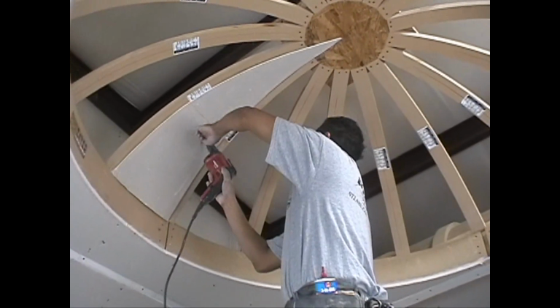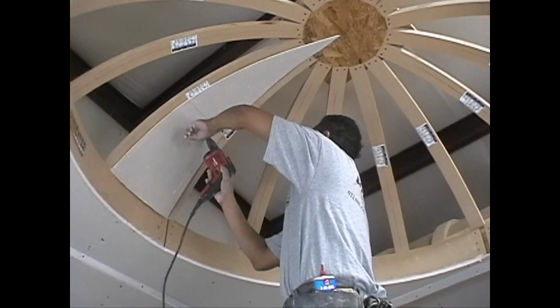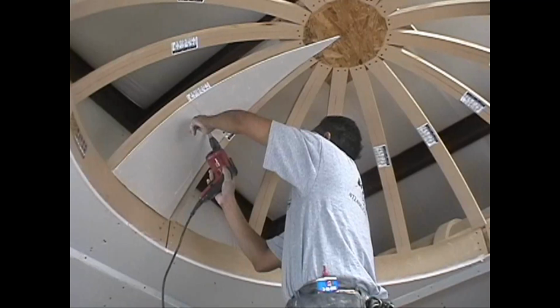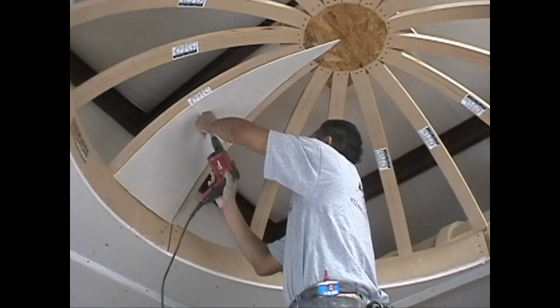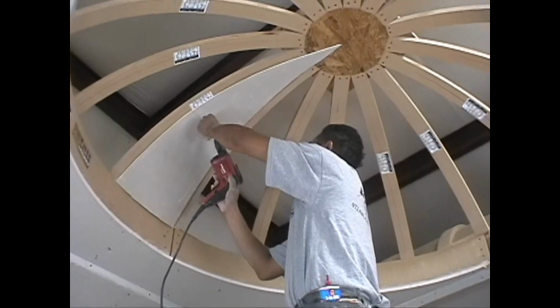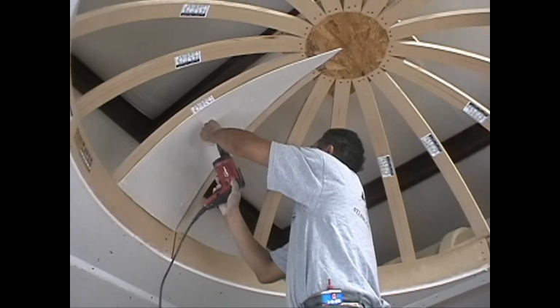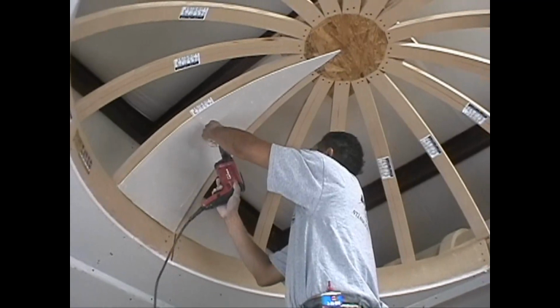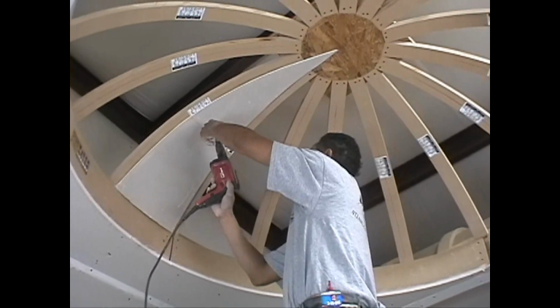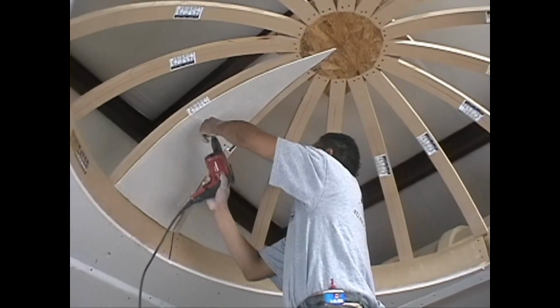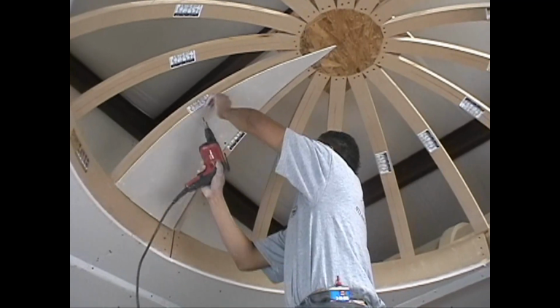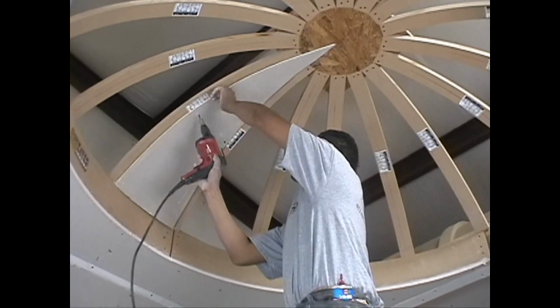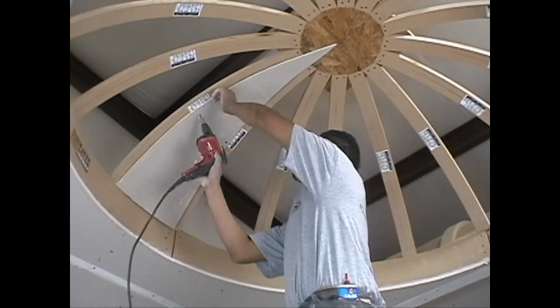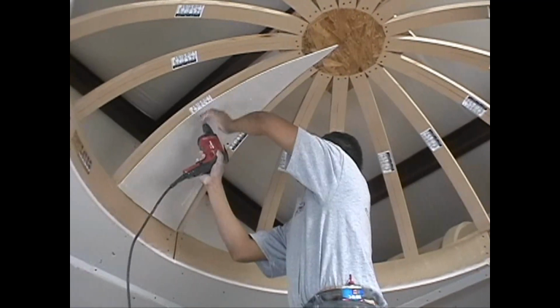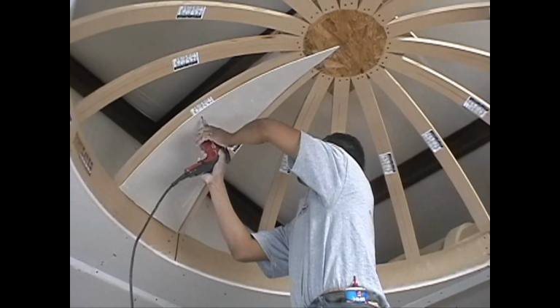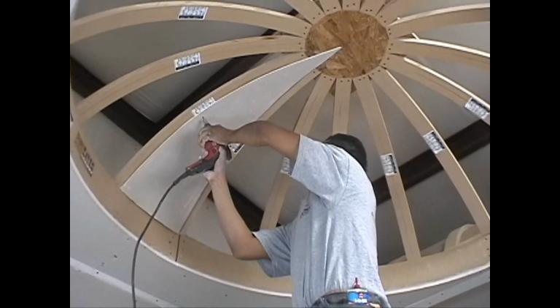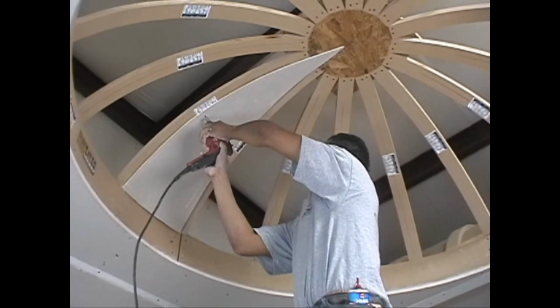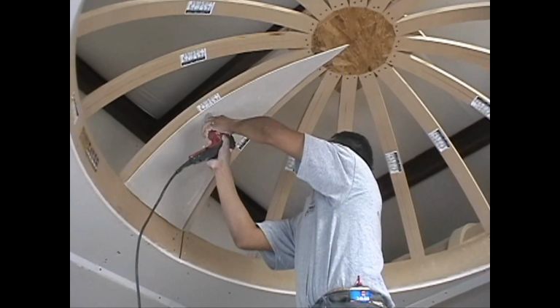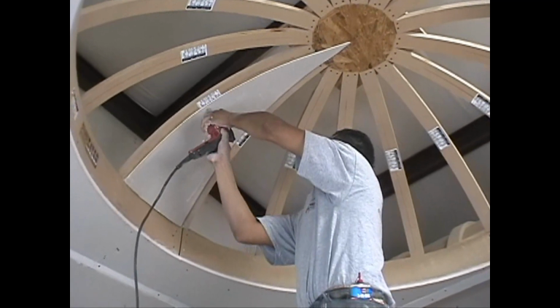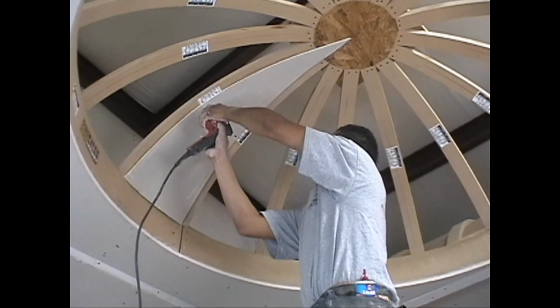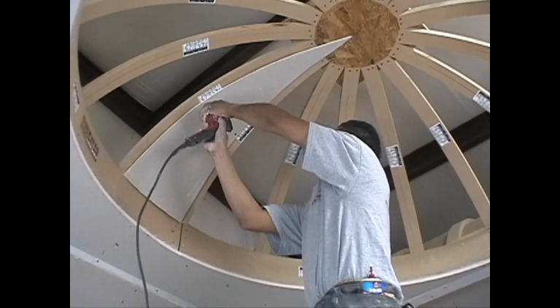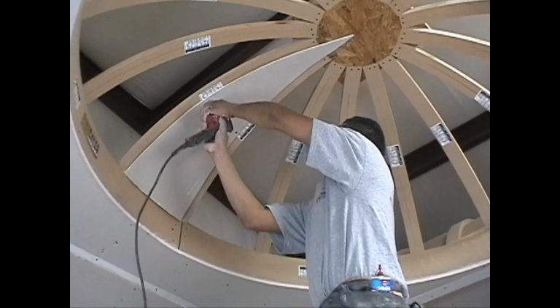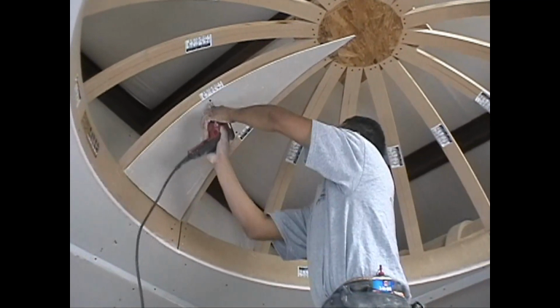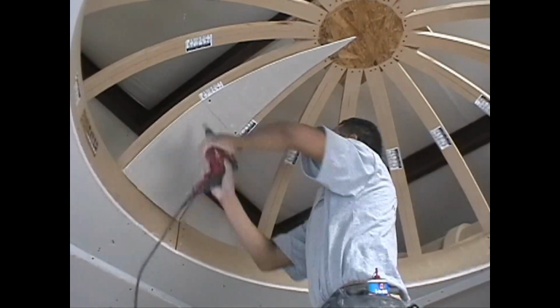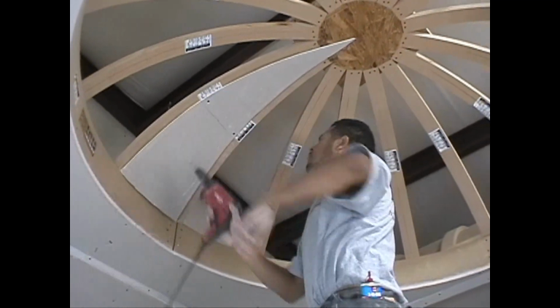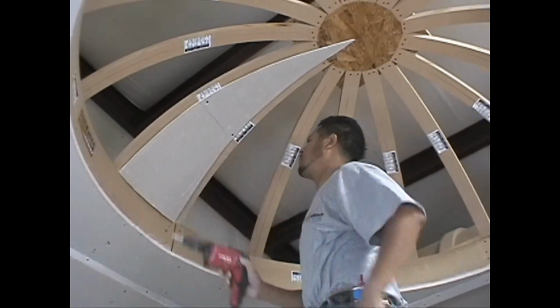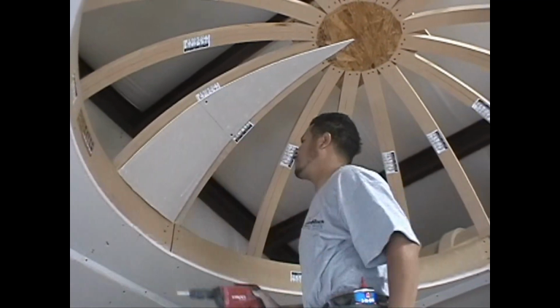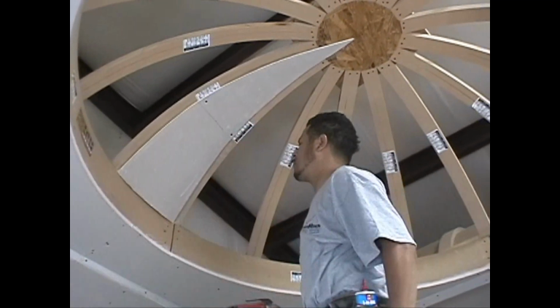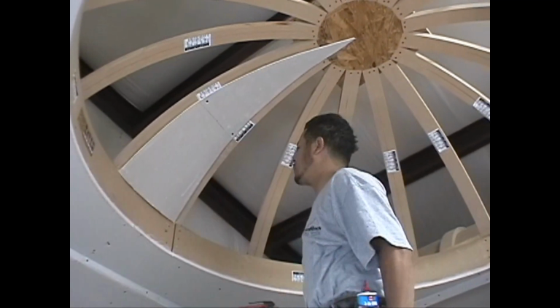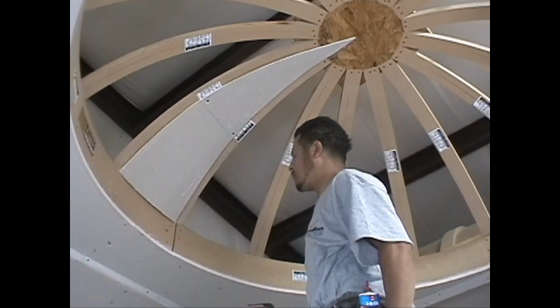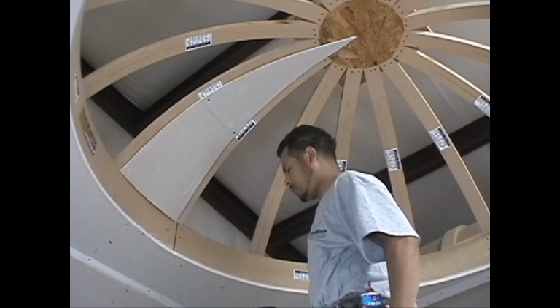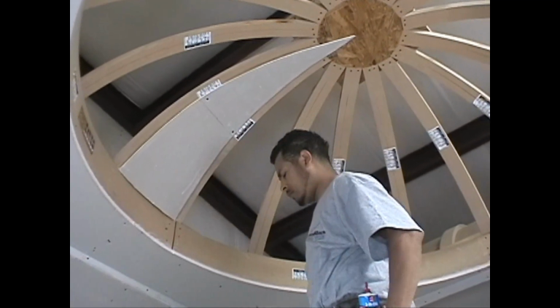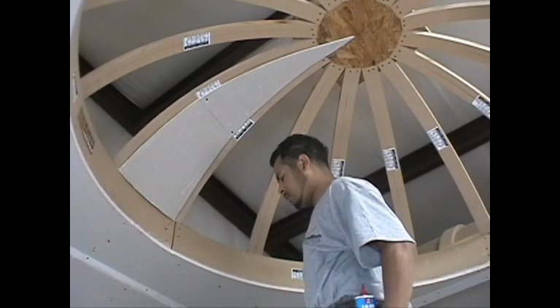Step 5. Attach the pie-shaped piece to the dome rafters by aligning it to the center marks and screwing it in place.